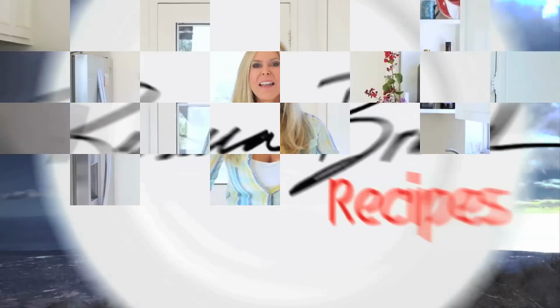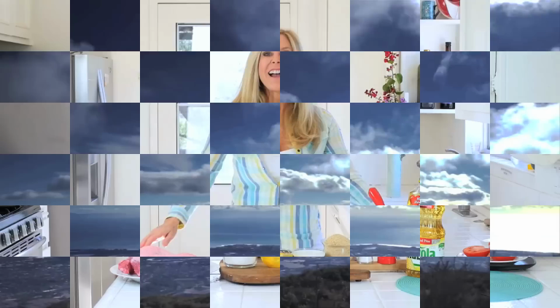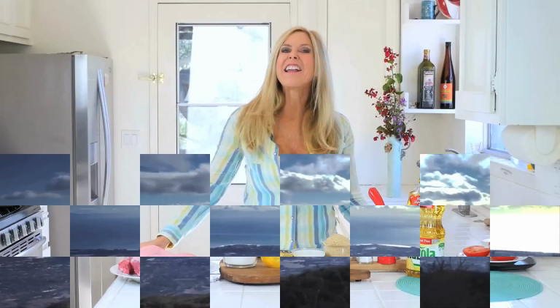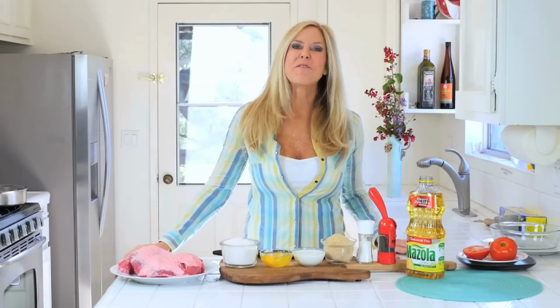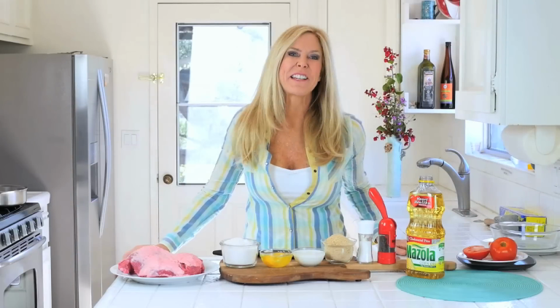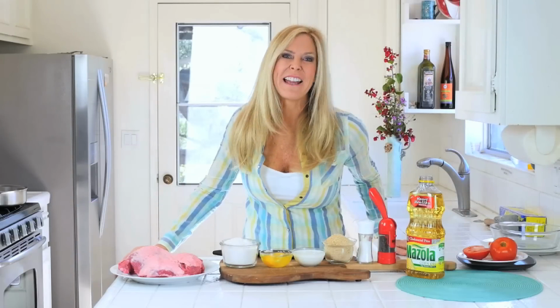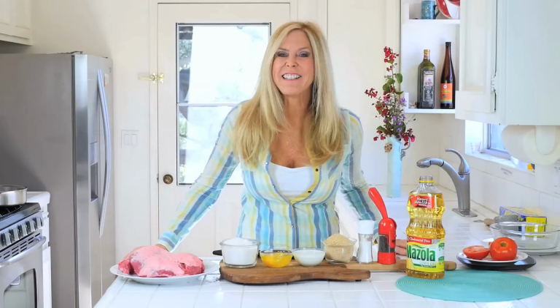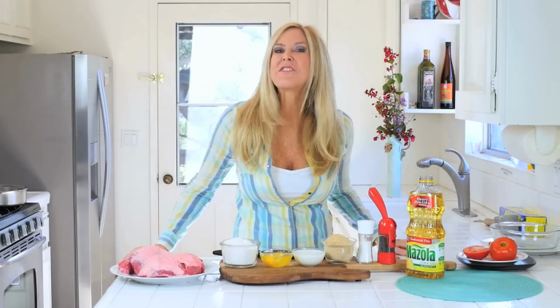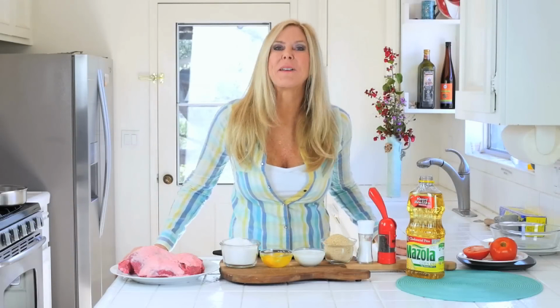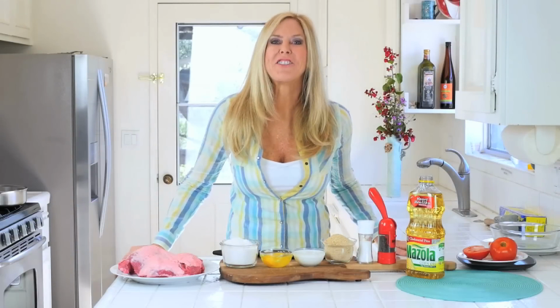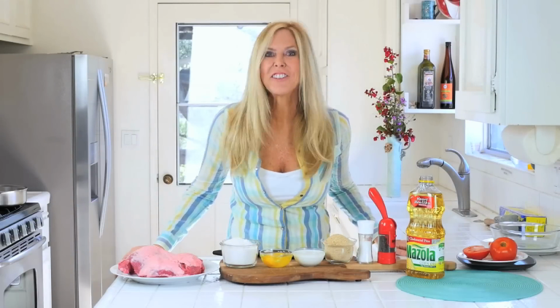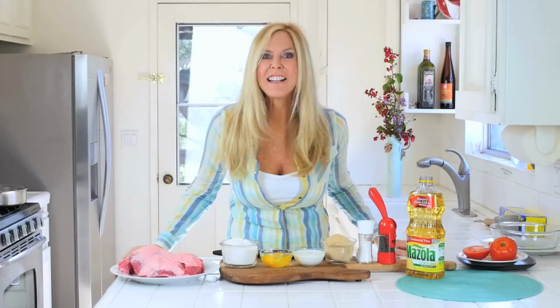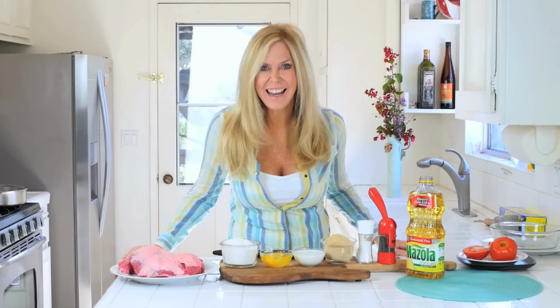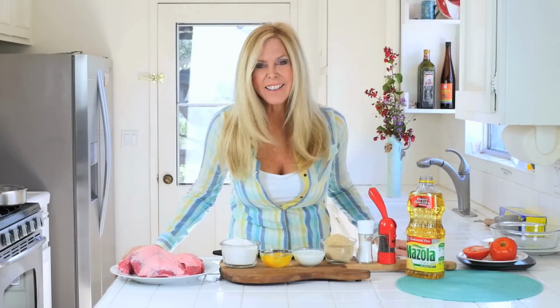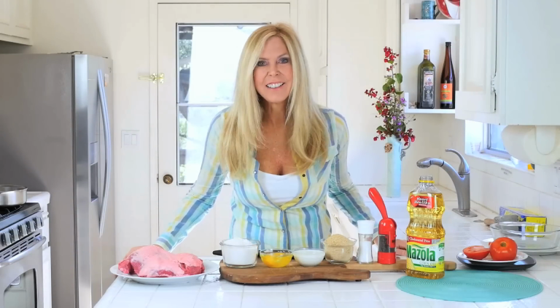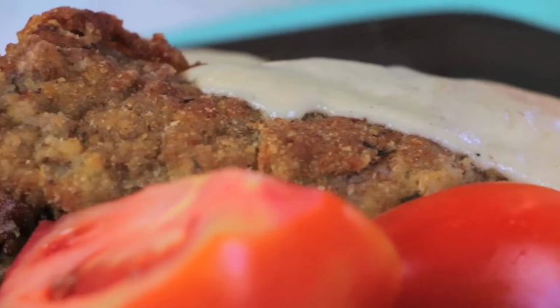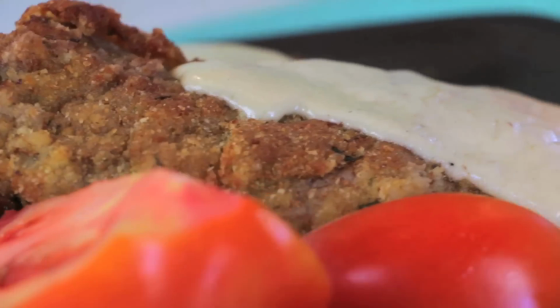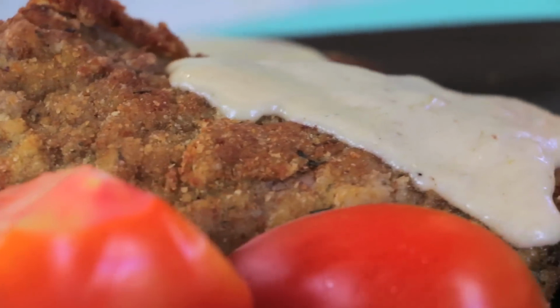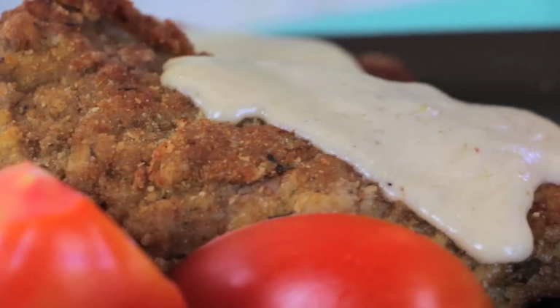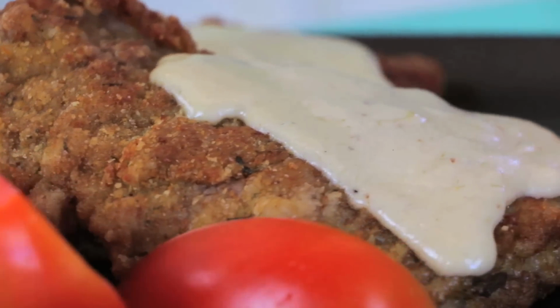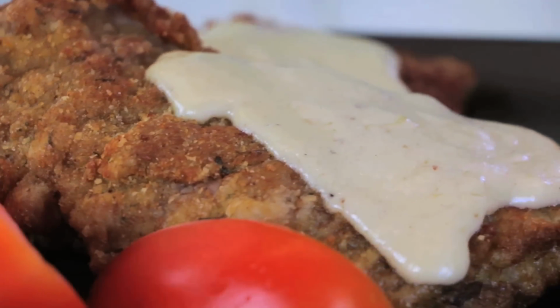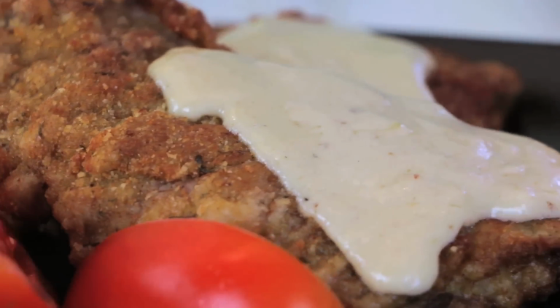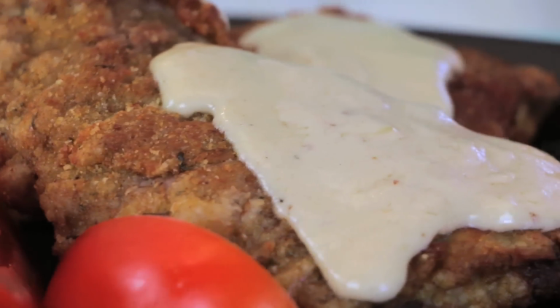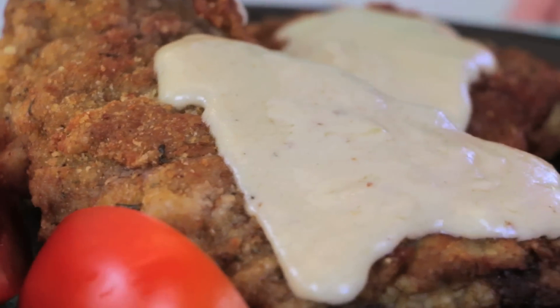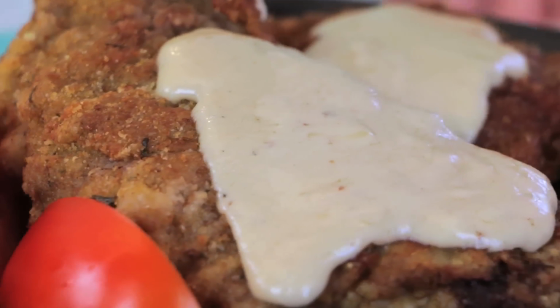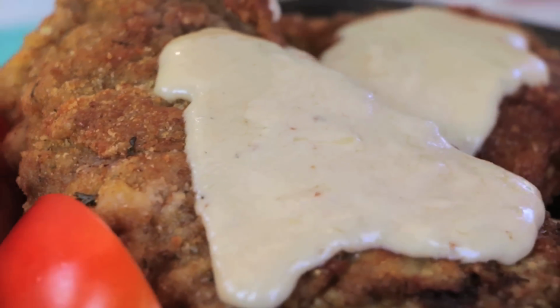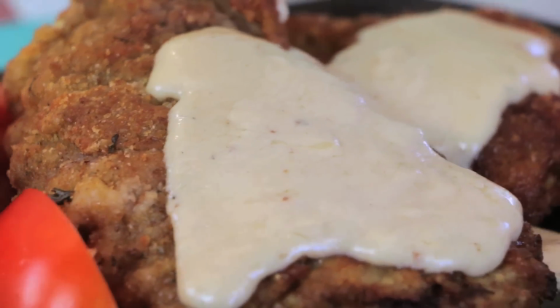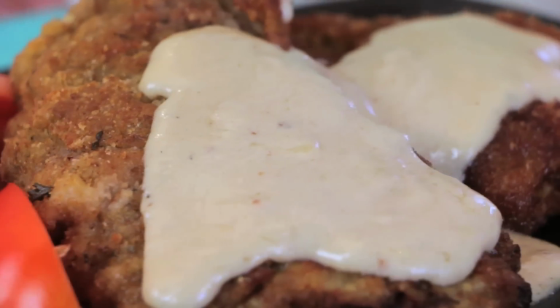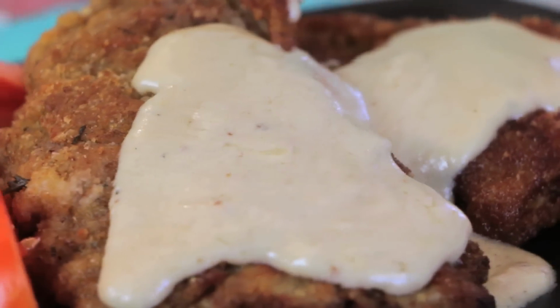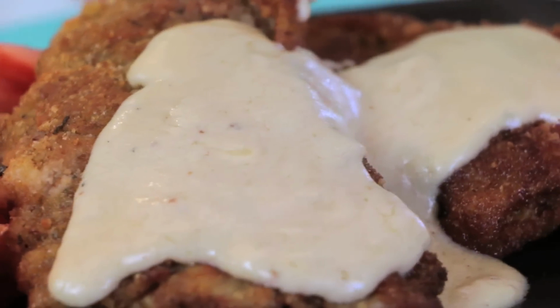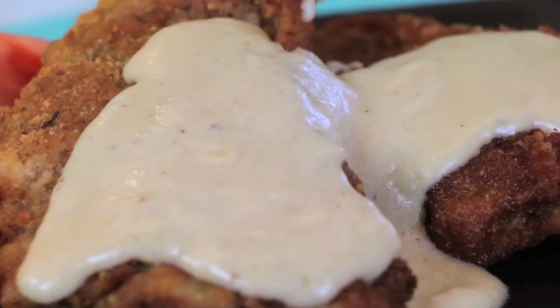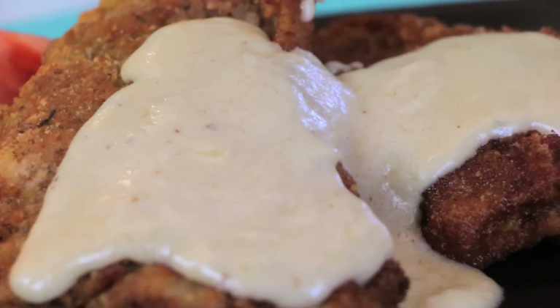Hi, I'm Rebecca Brand. Today's recipe is chicken fried steak. No, it's not chicken fried like steak — it's steak fried like chicken.